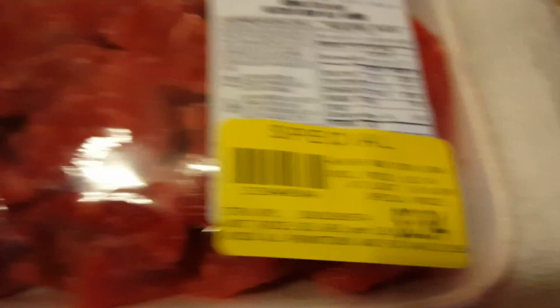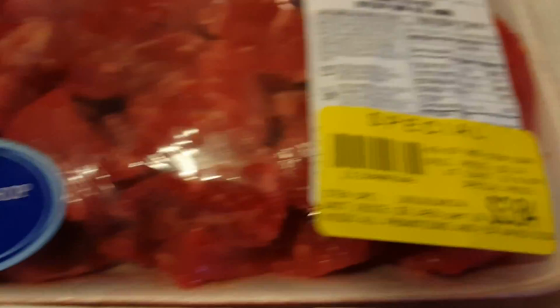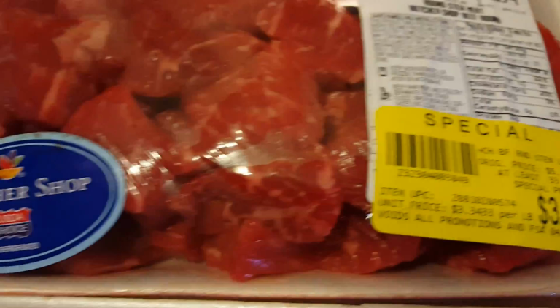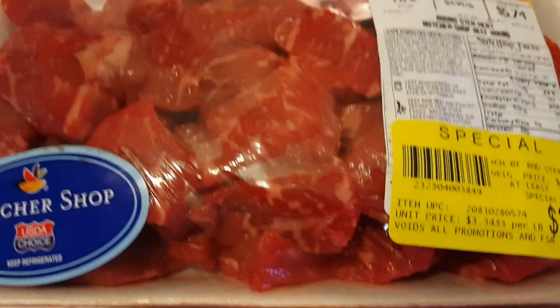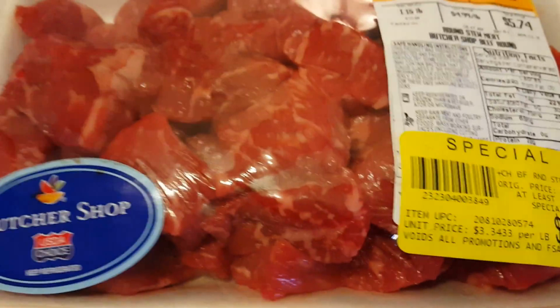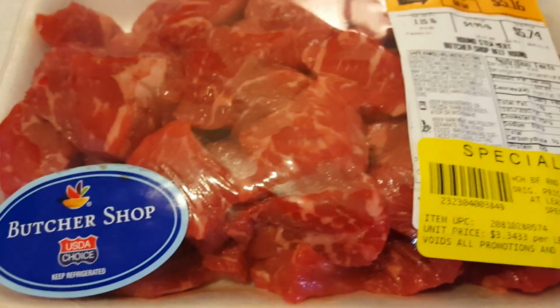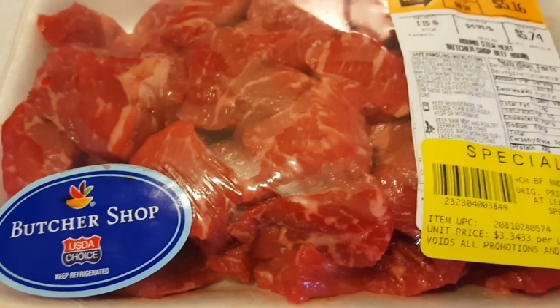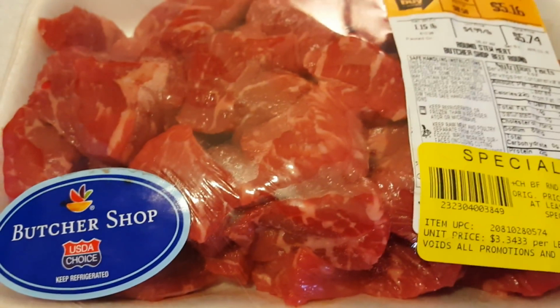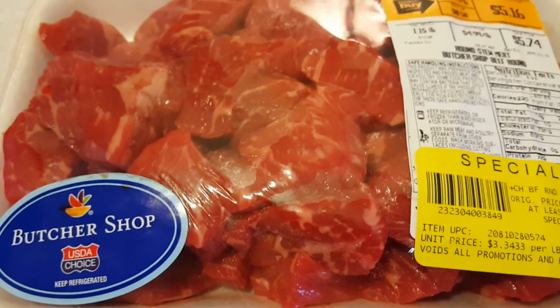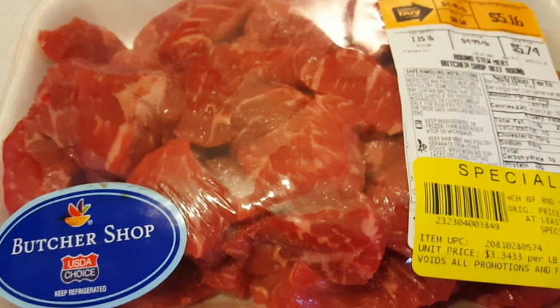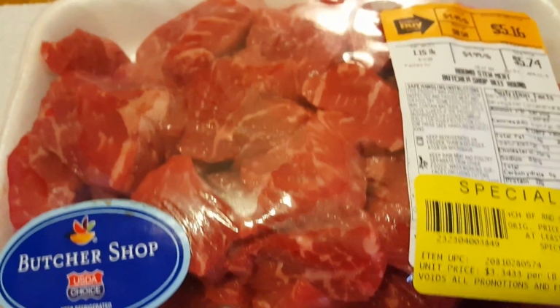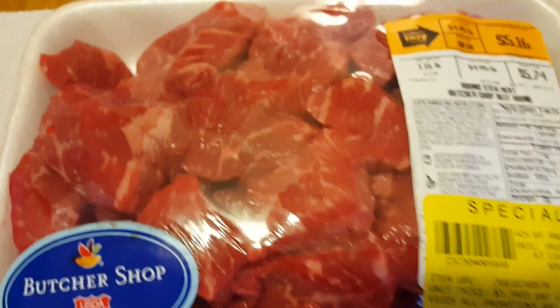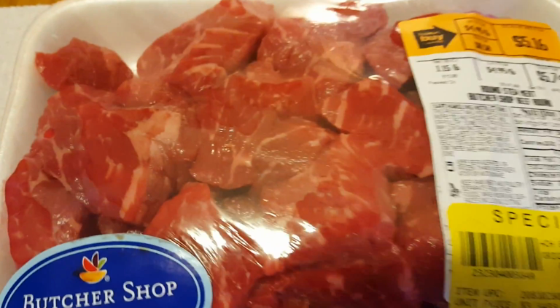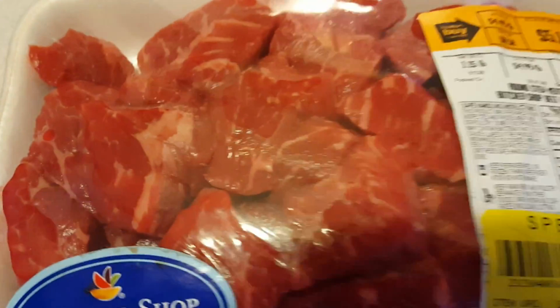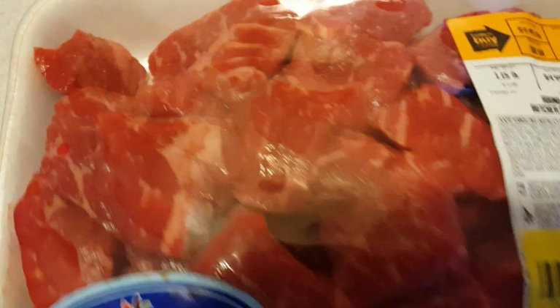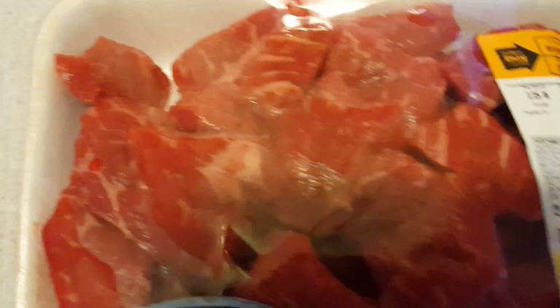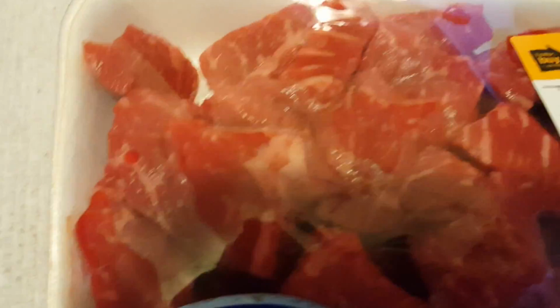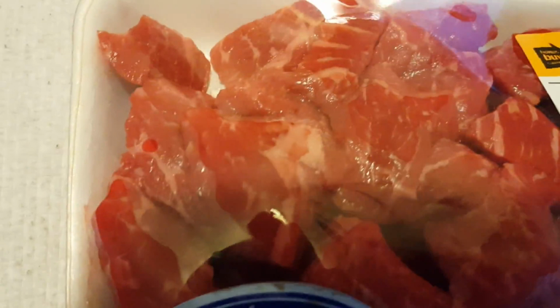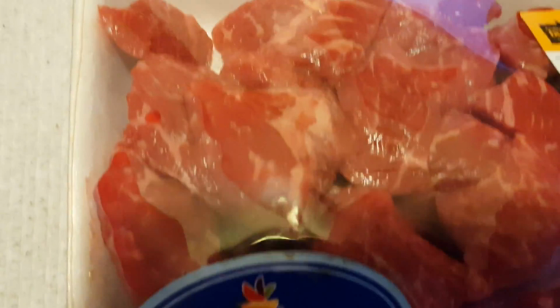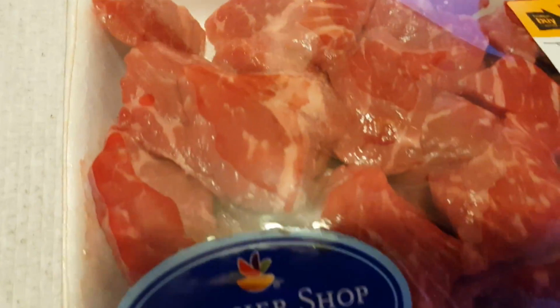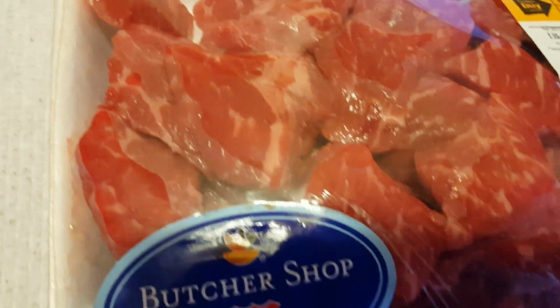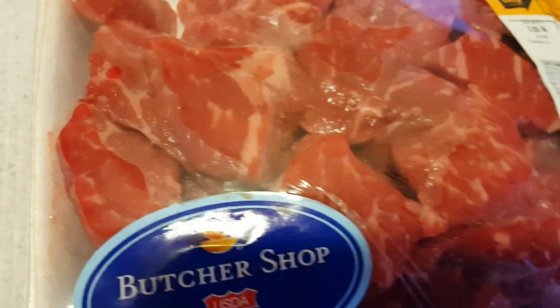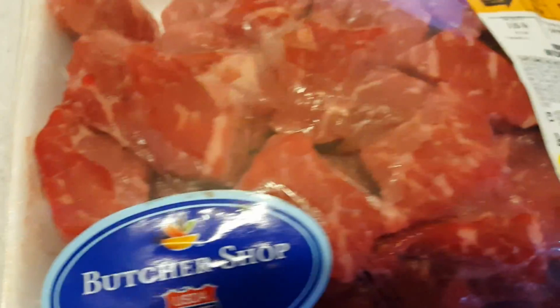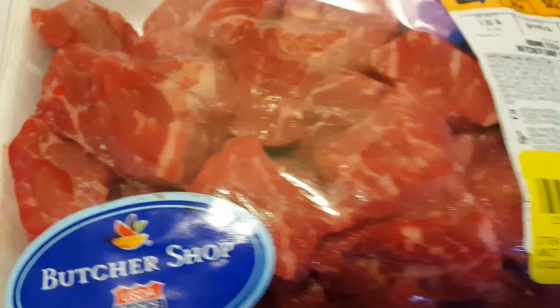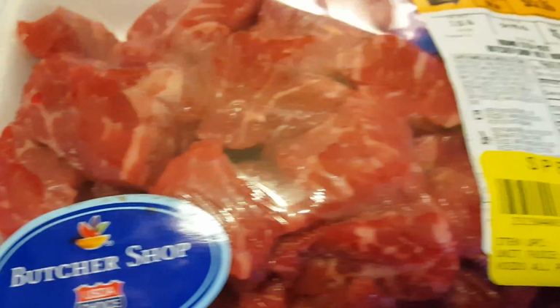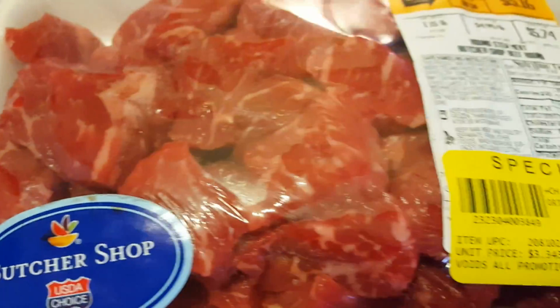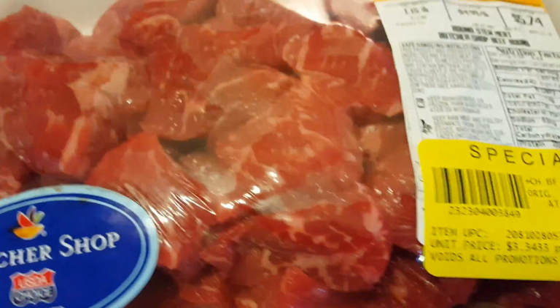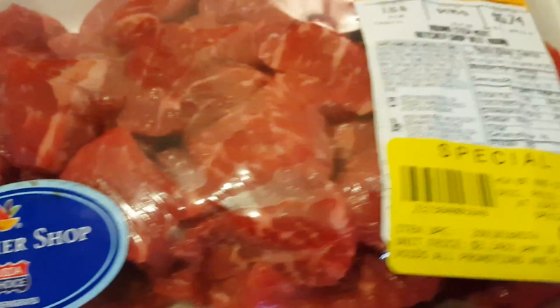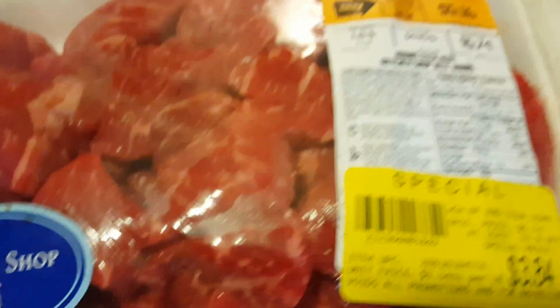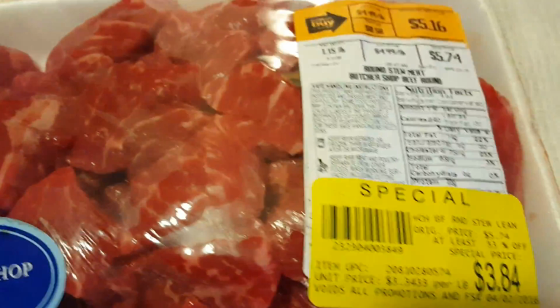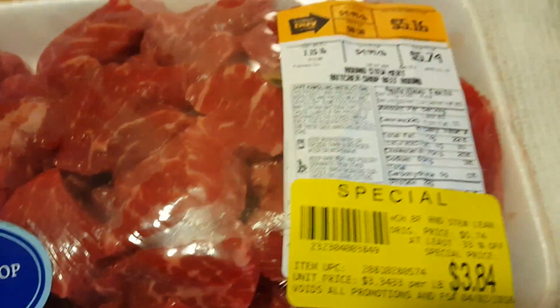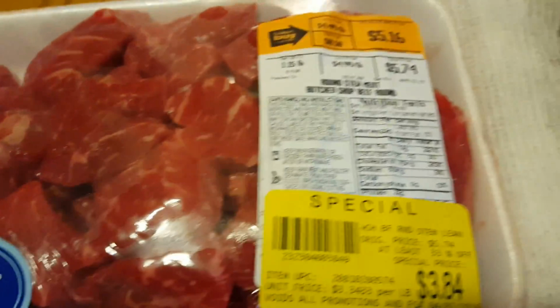There's nothing wrong with the meat whatsoever. It's perfectly sealed in the package — you can see it's red and it's healthy.